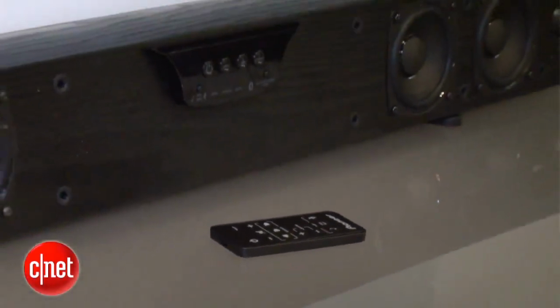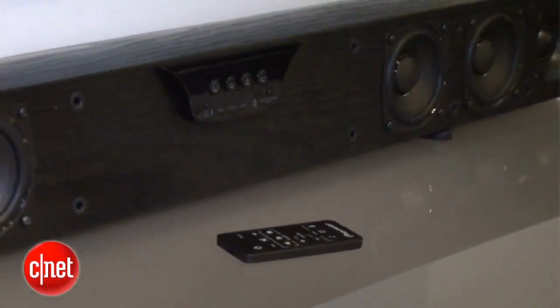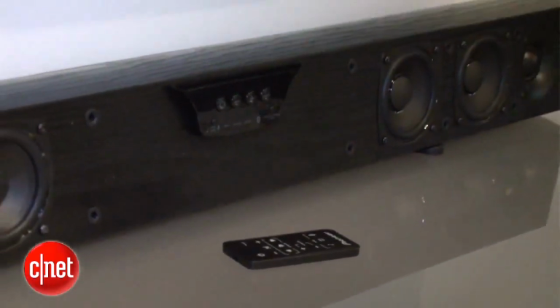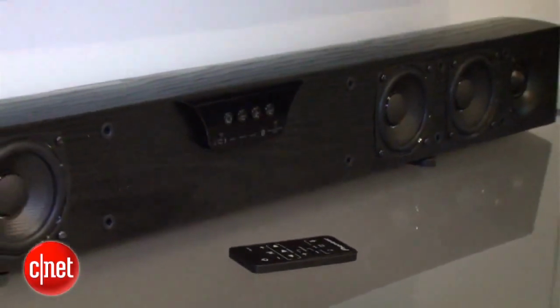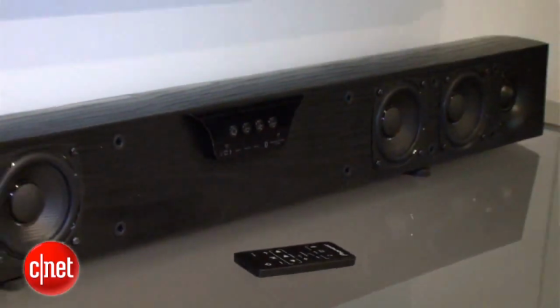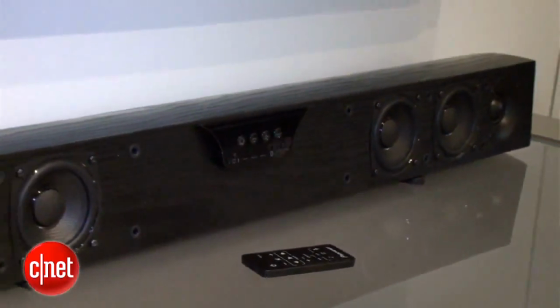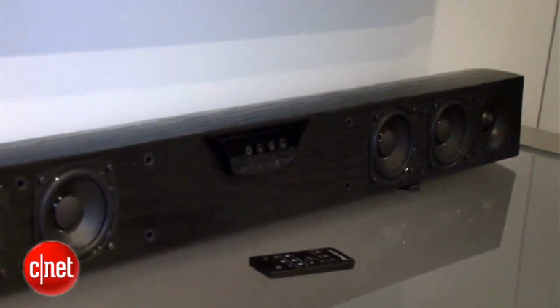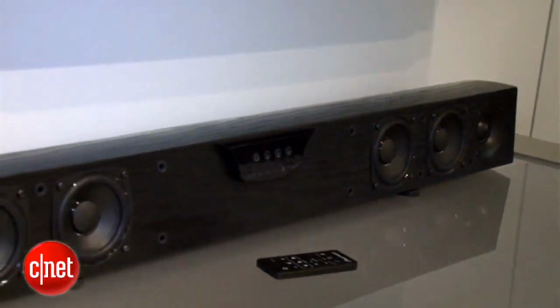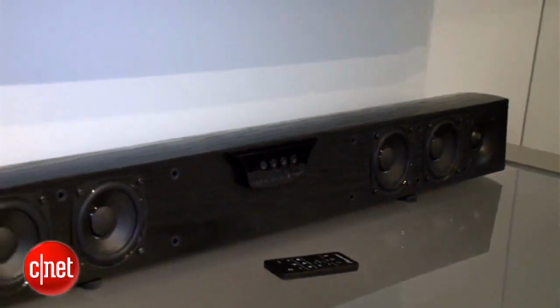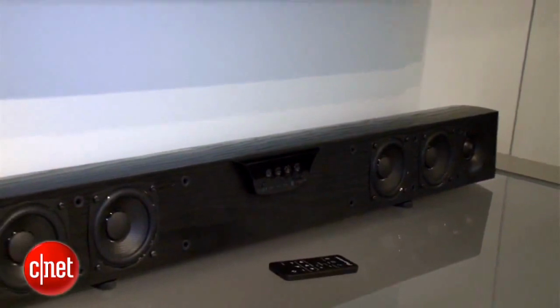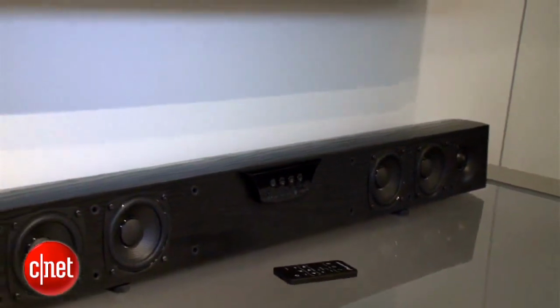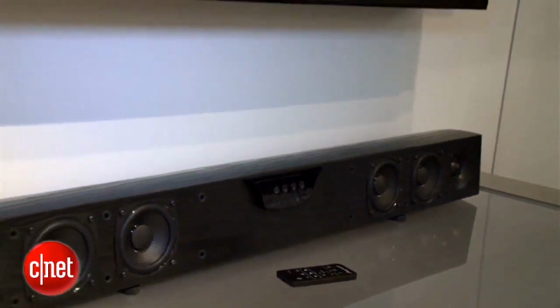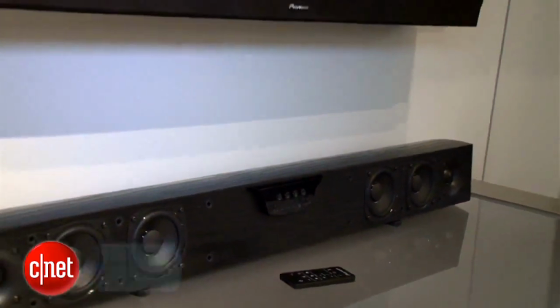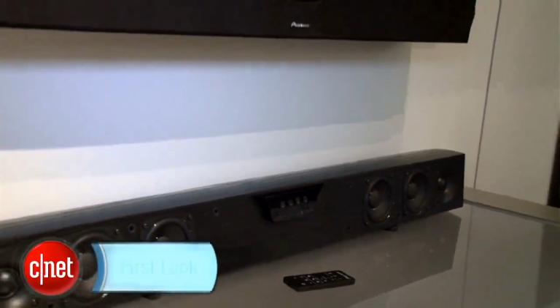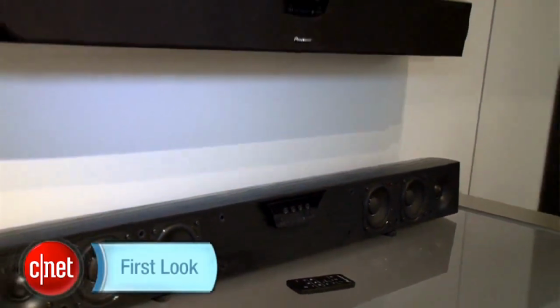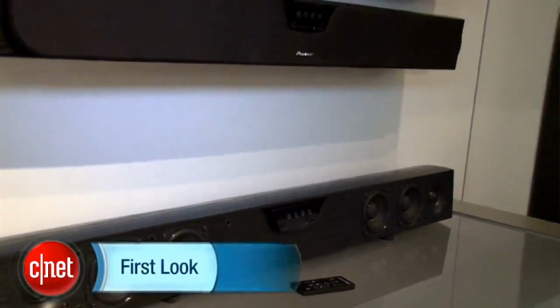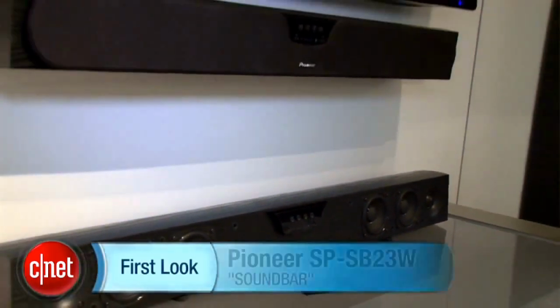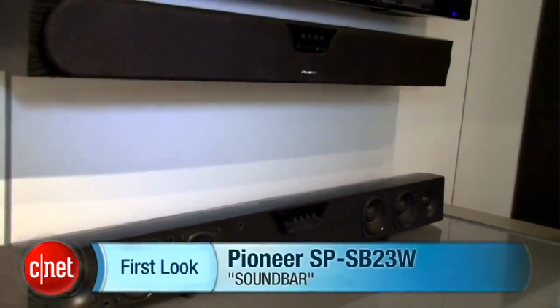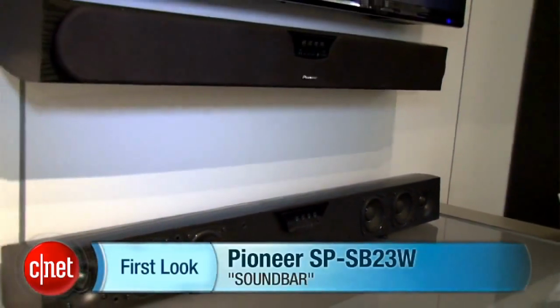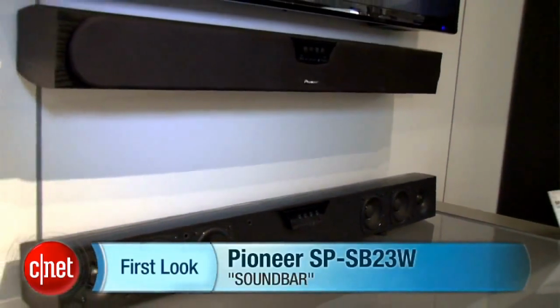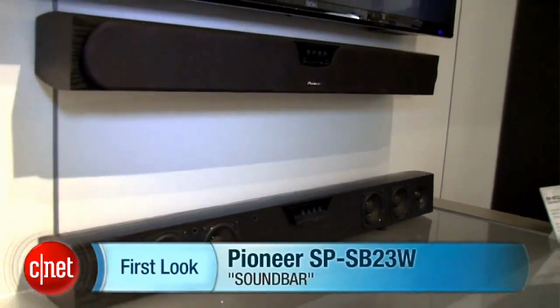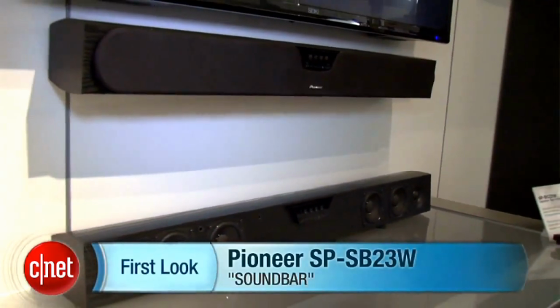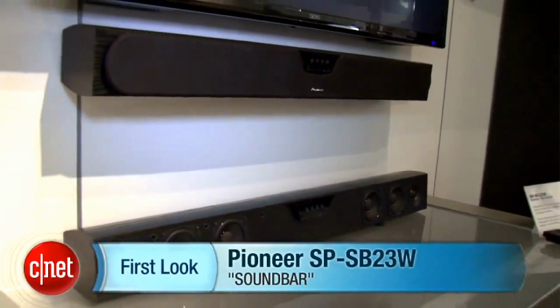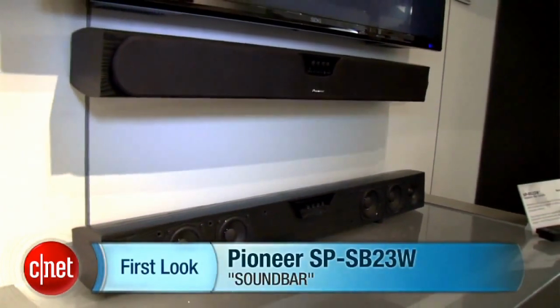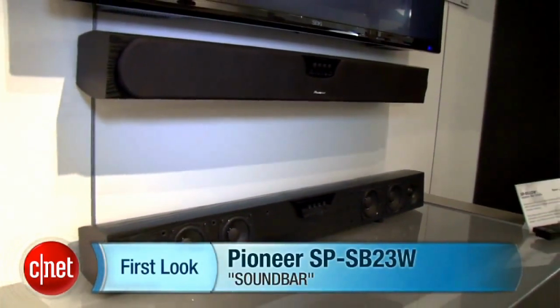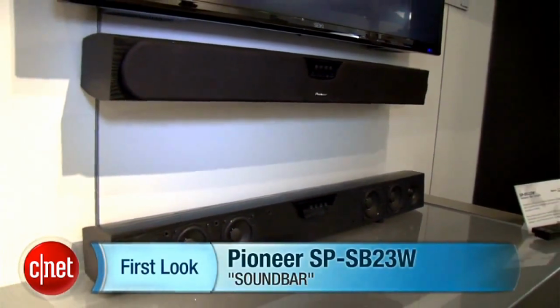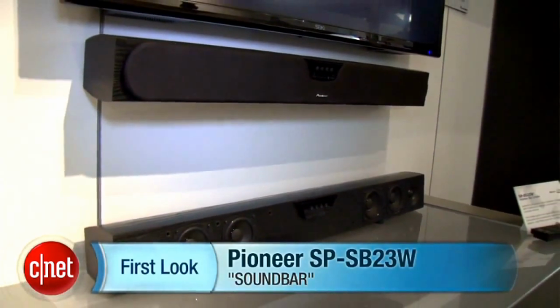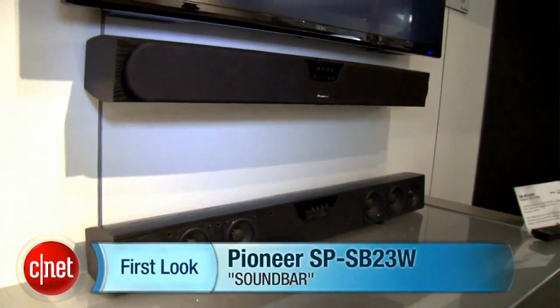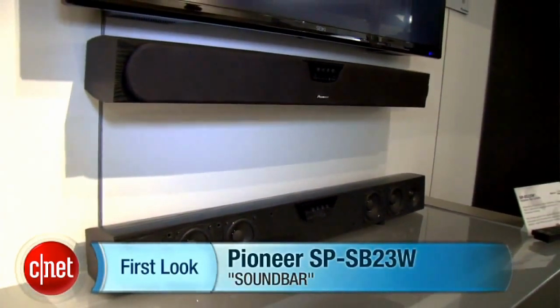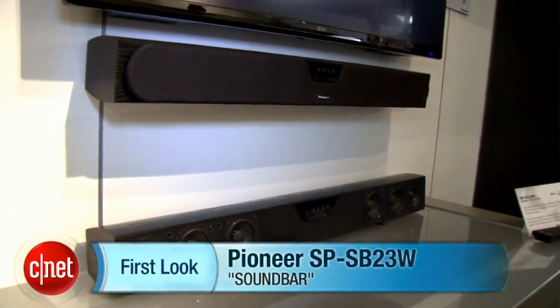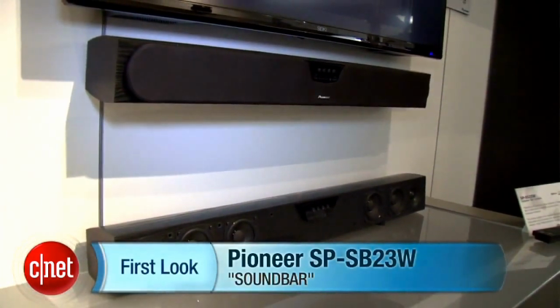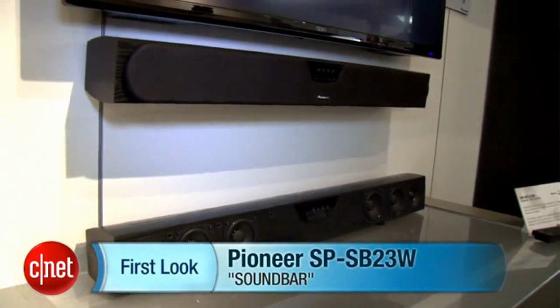I'm Matthew Muskoviak, and this is a first look at the Pioneer SP-SB23W sound bar.